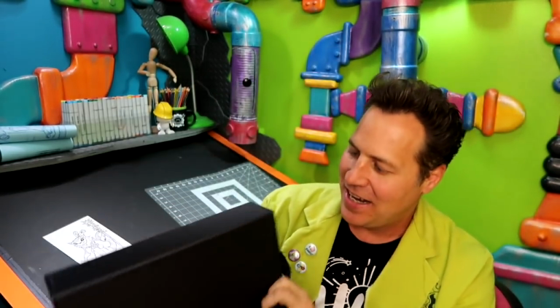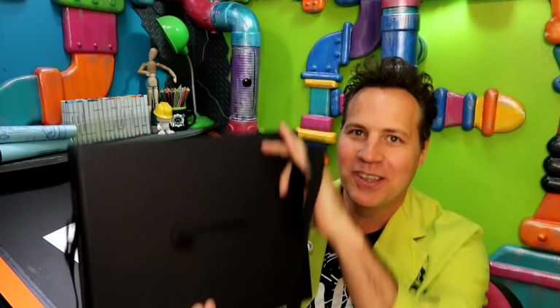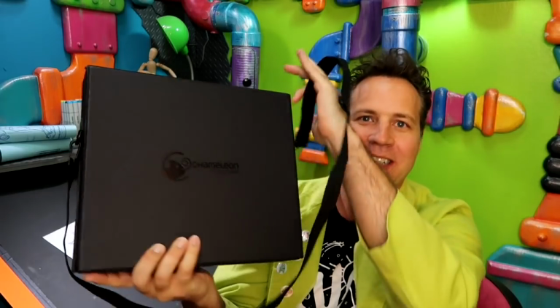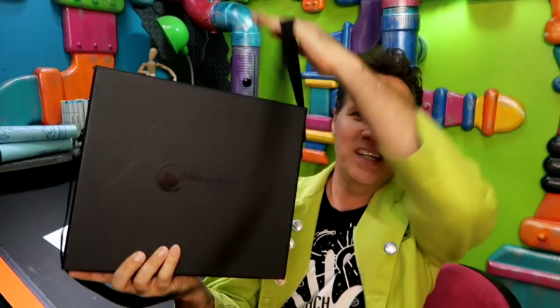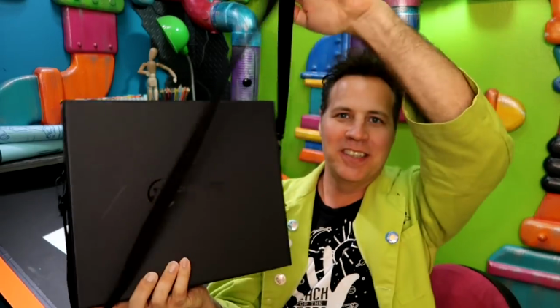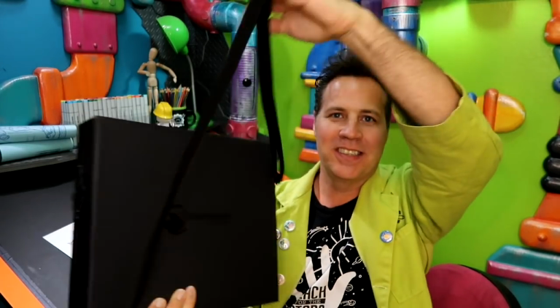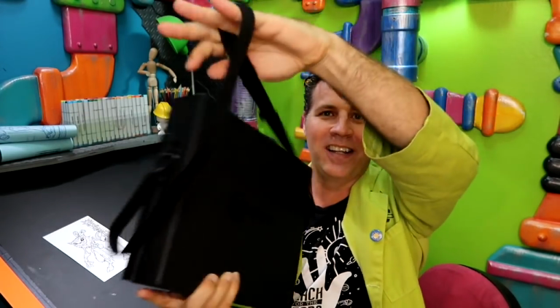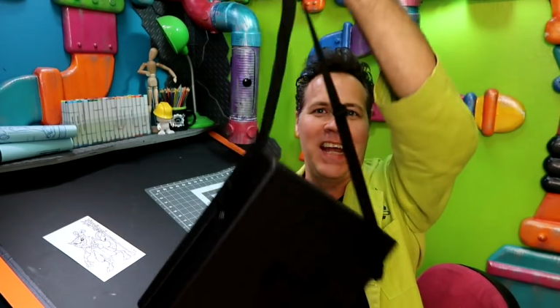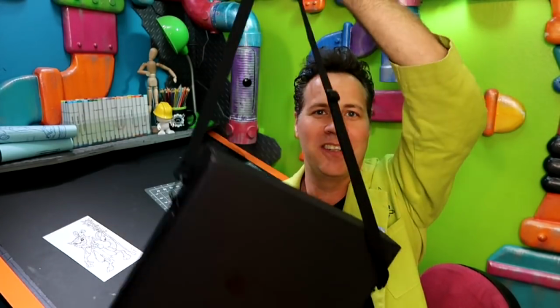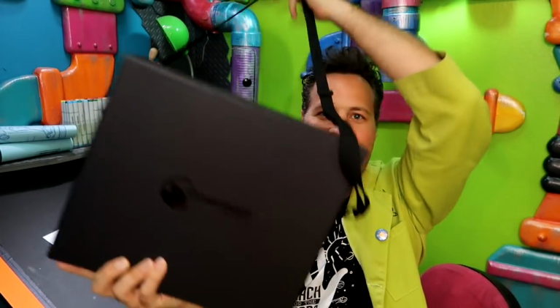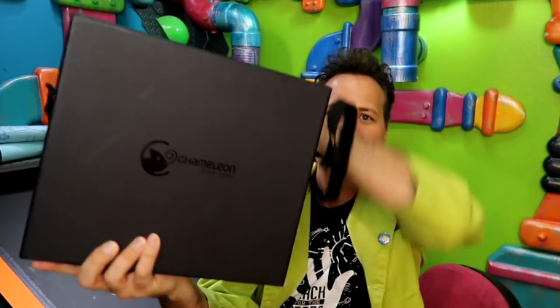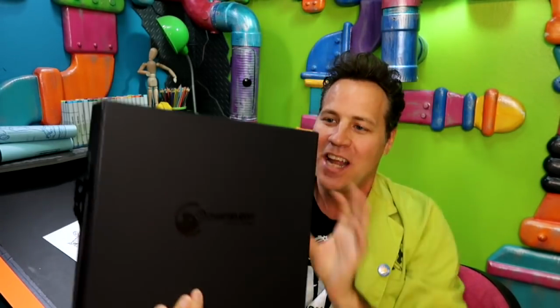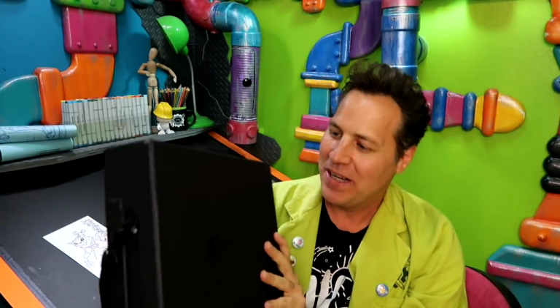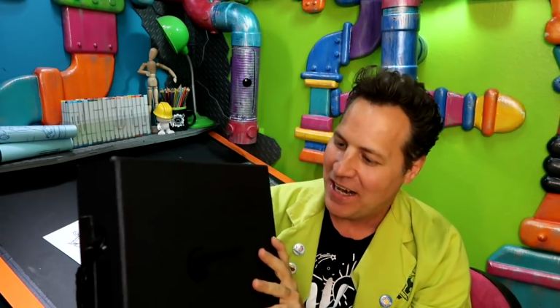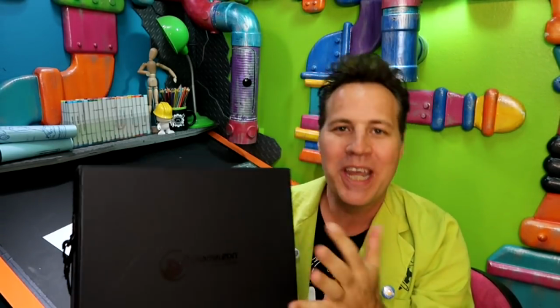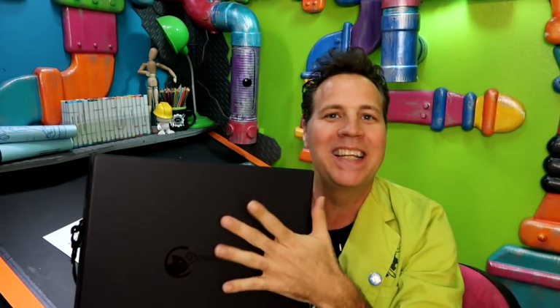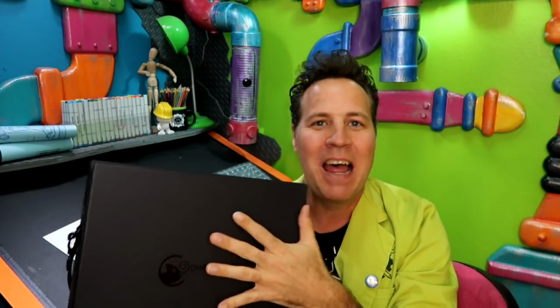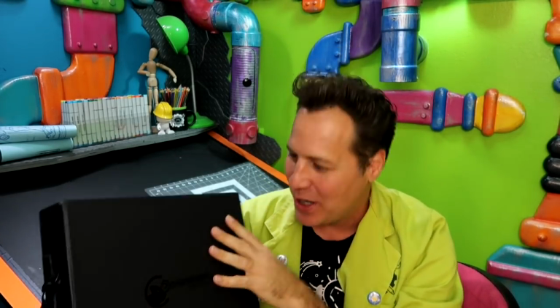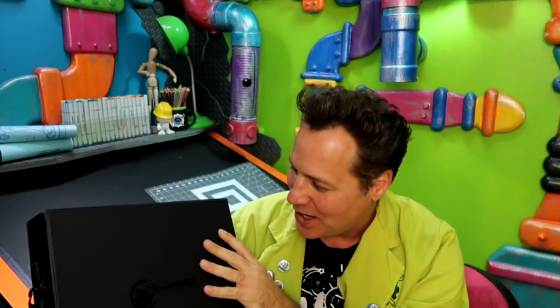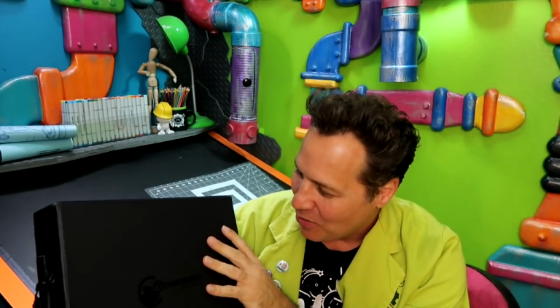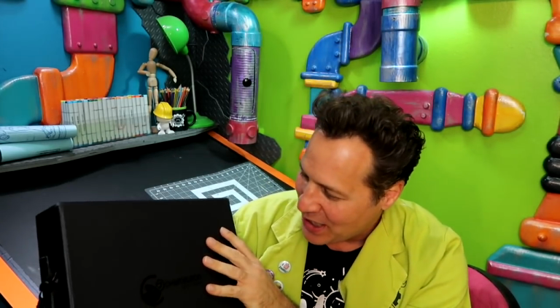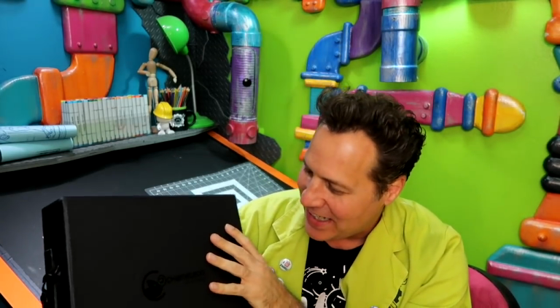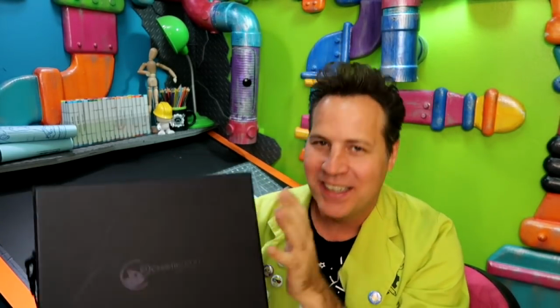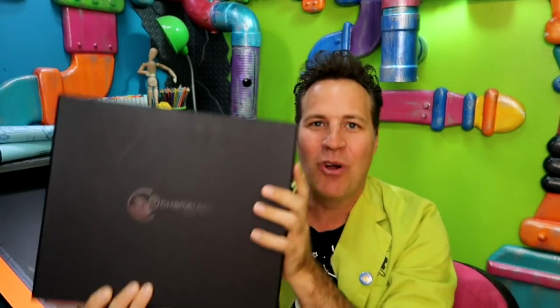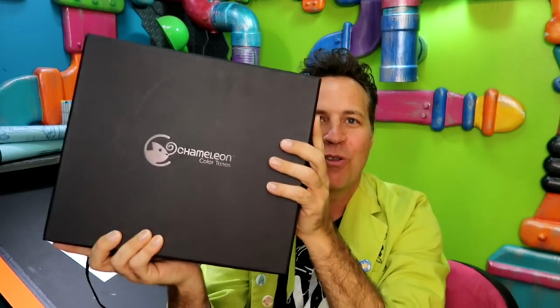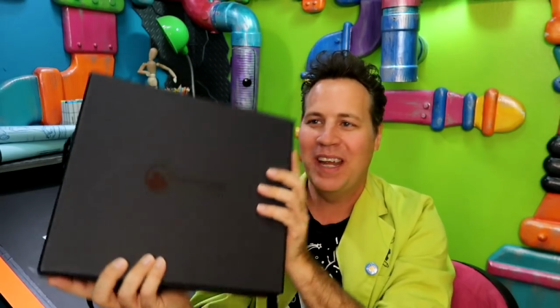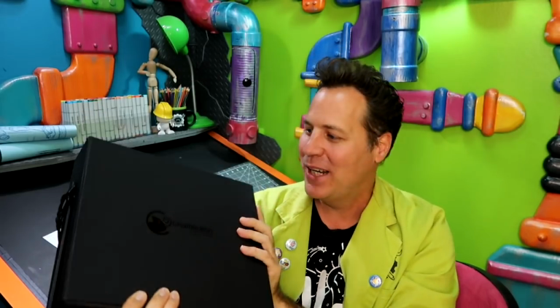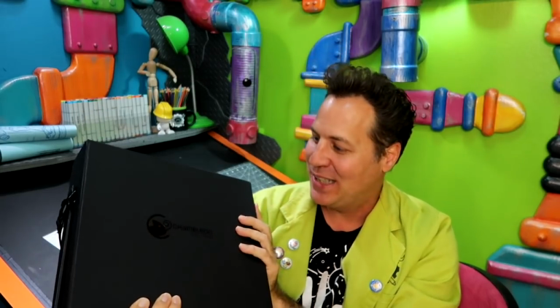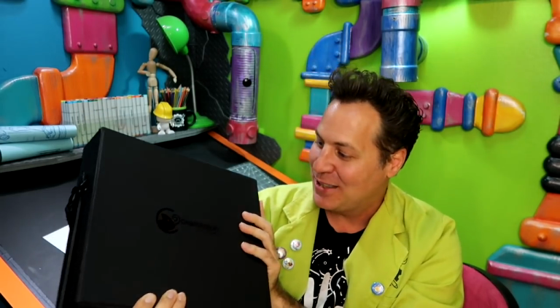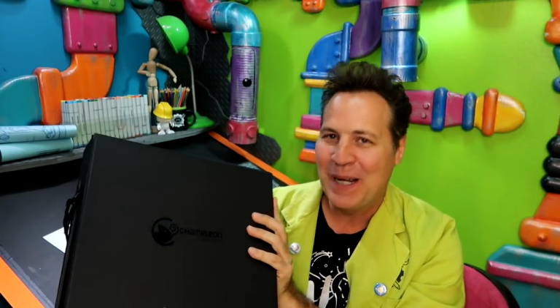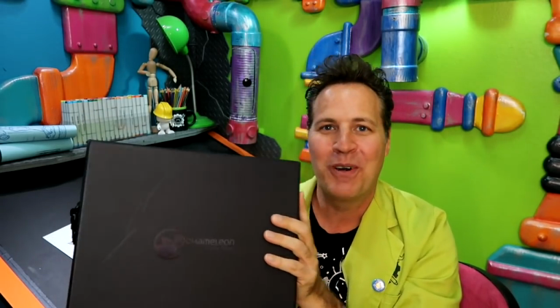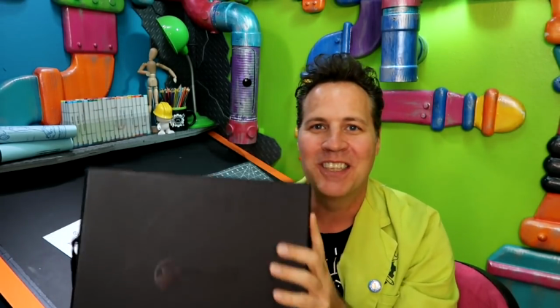Look at this thing — it's got a nice little case. We're gonna get into this whole thing, because it's pretty impressive.